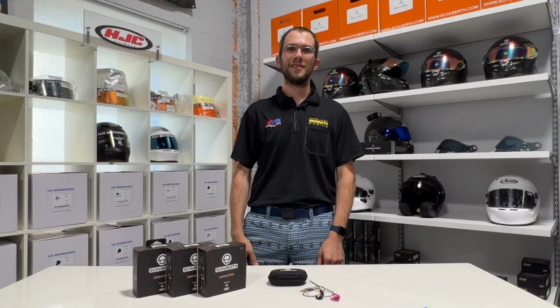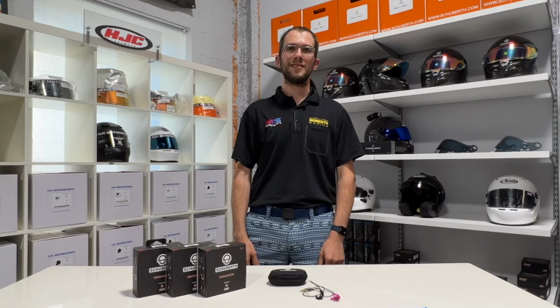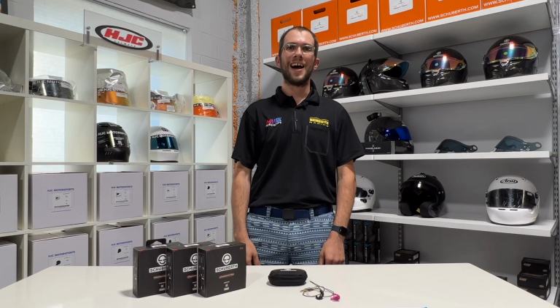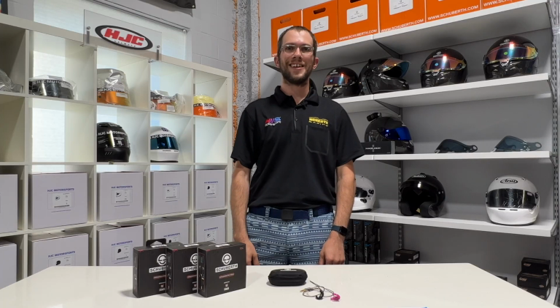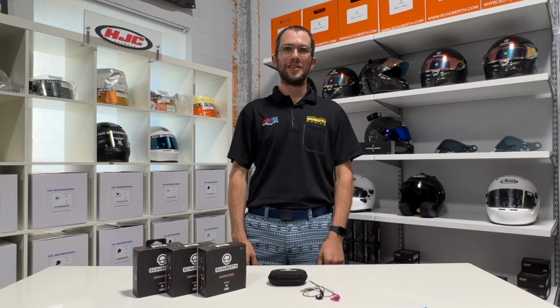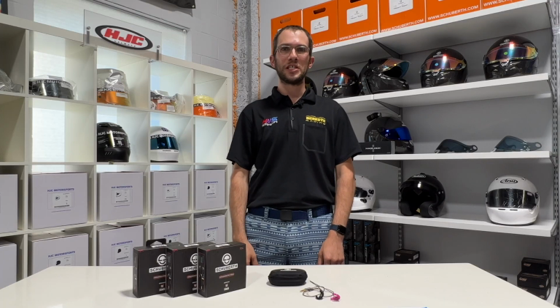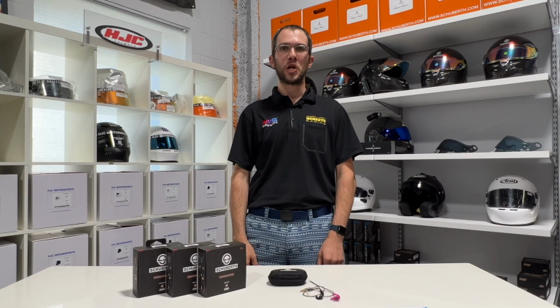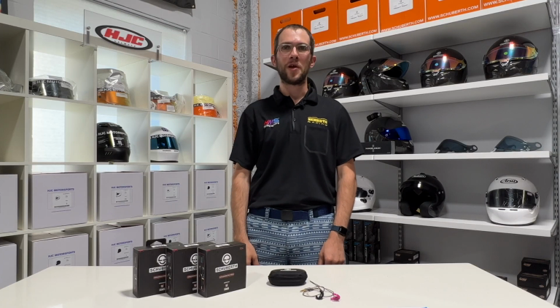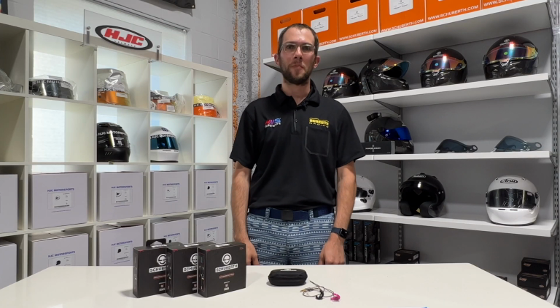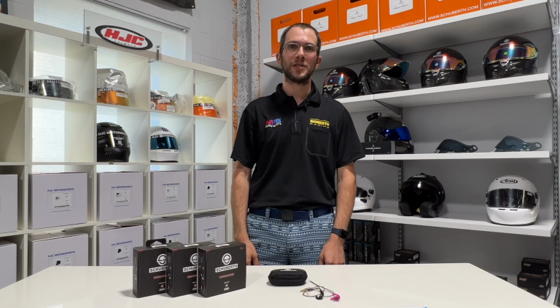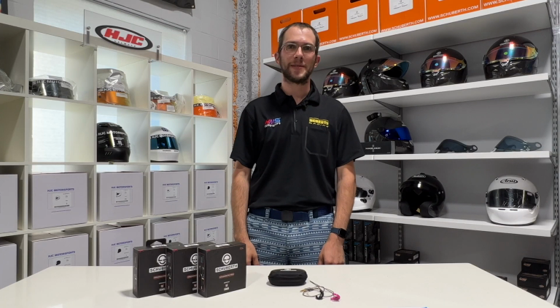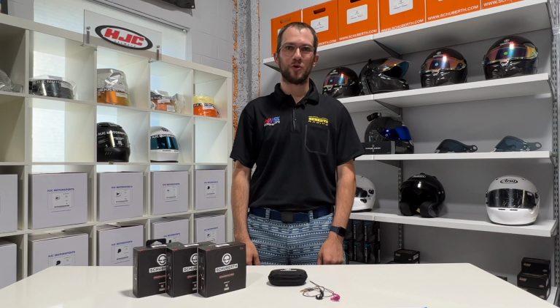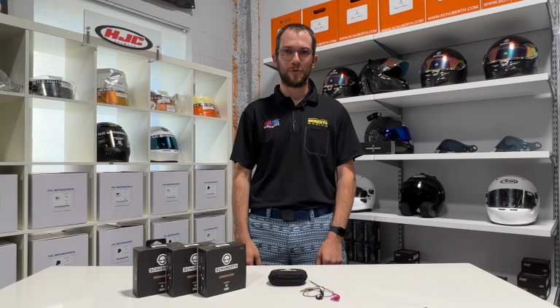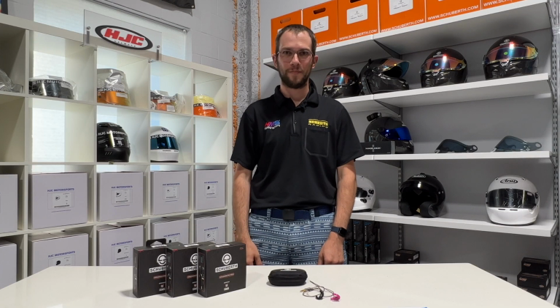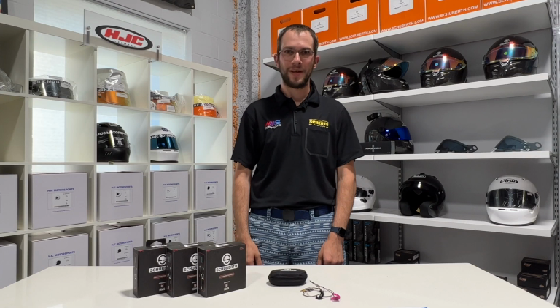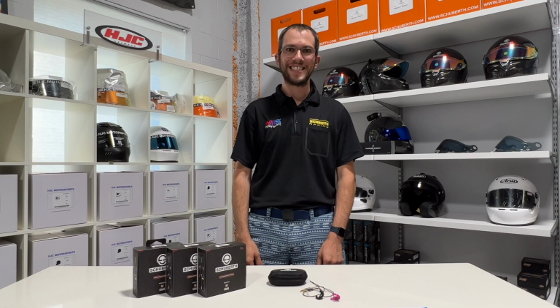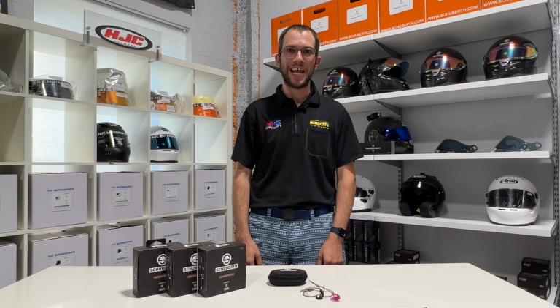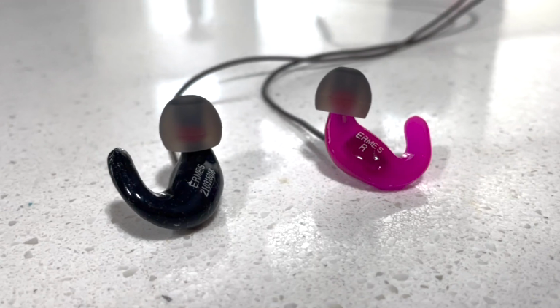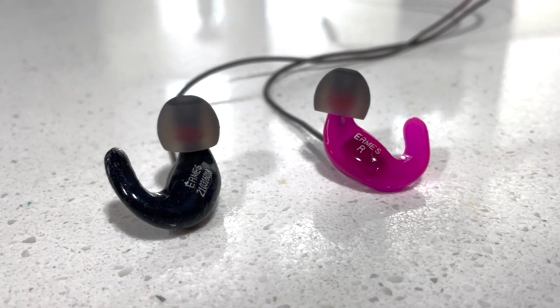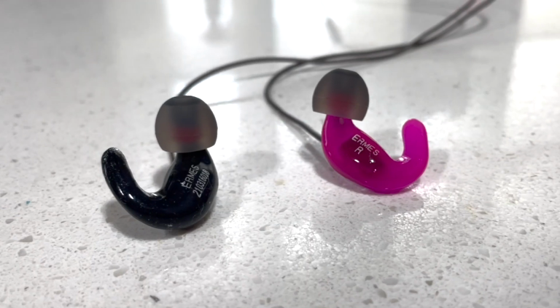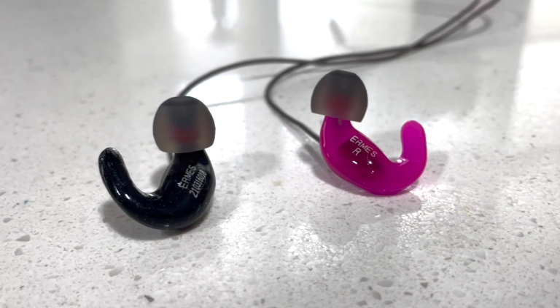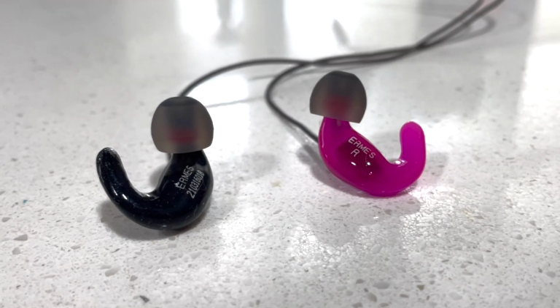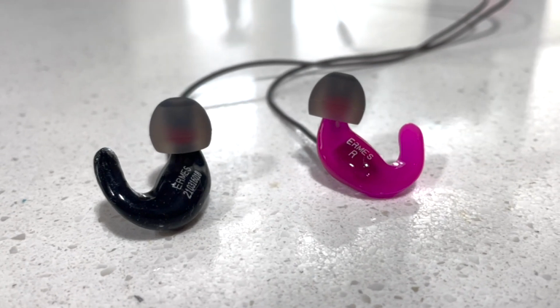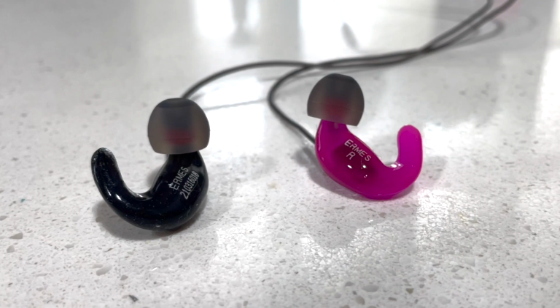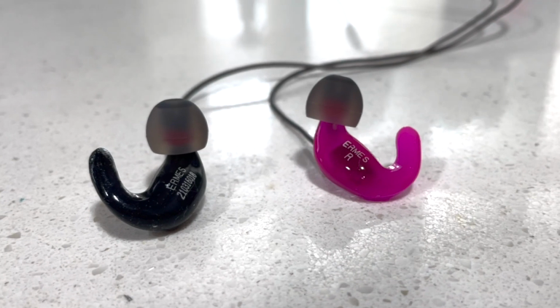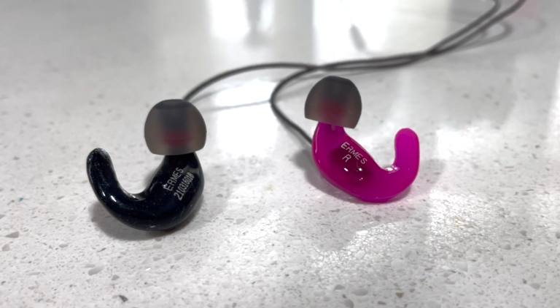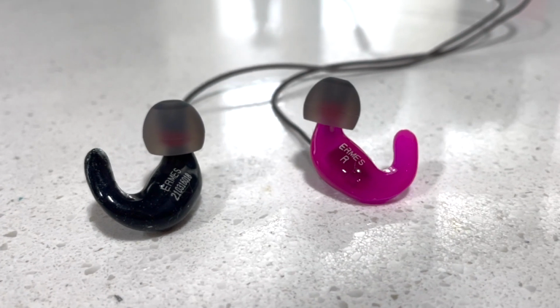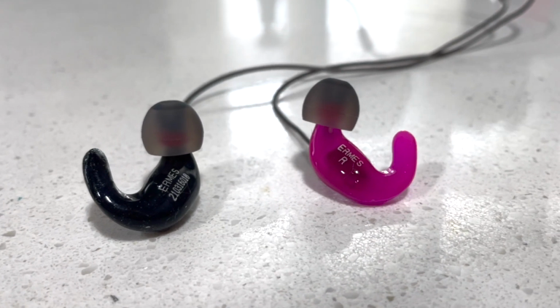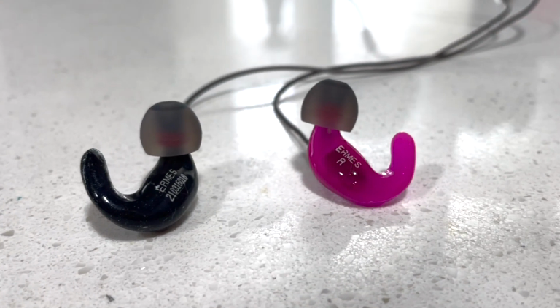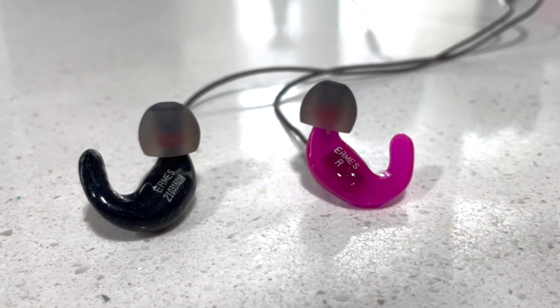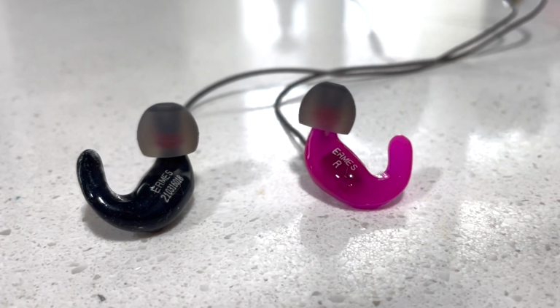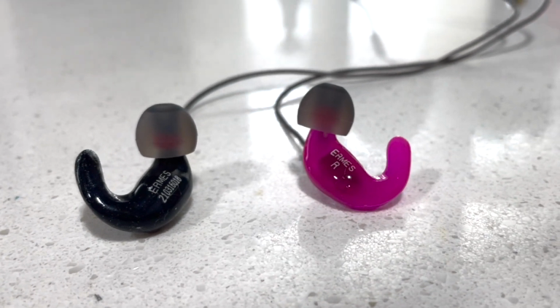Hi, this is Cody from HMS Motorsport. Today we're going to be talking about the Ermes Ergonomic Earbuds.